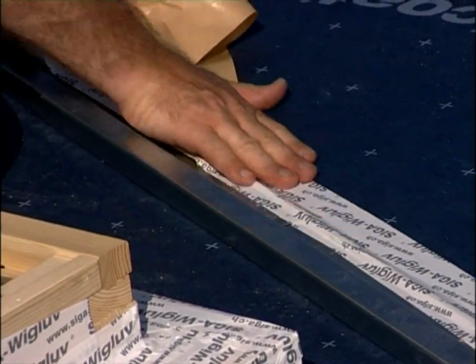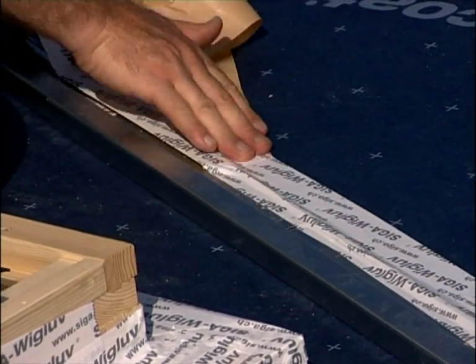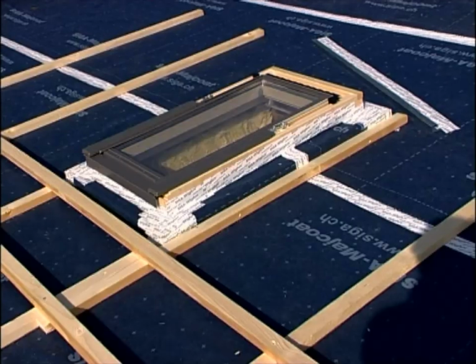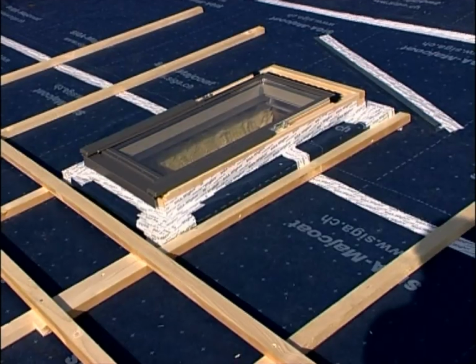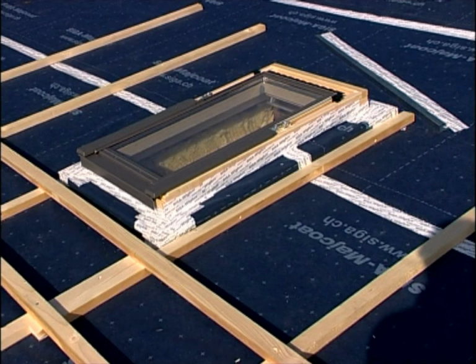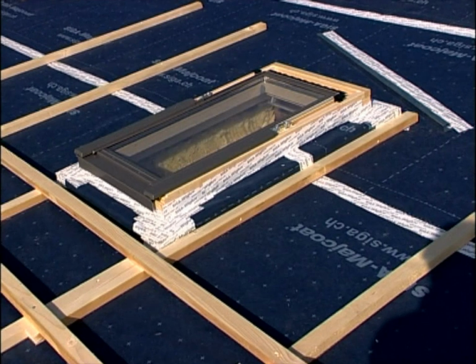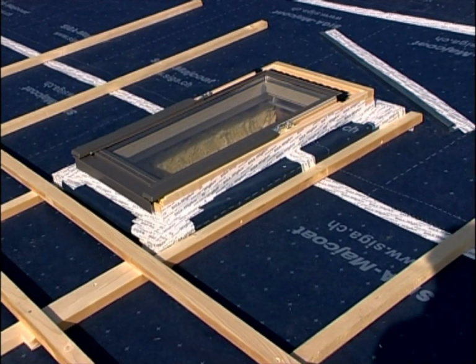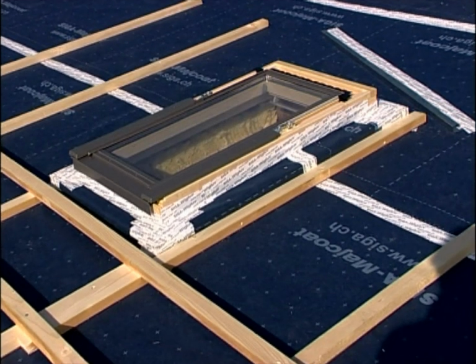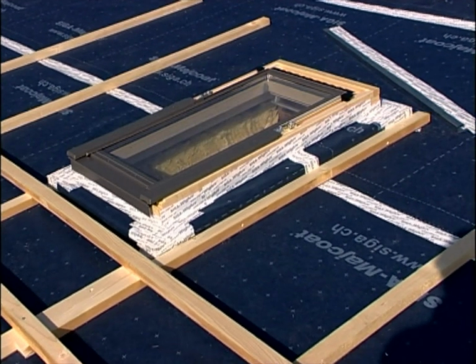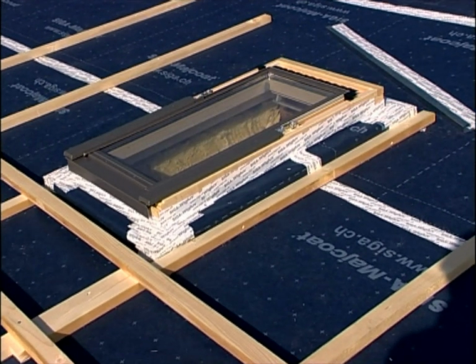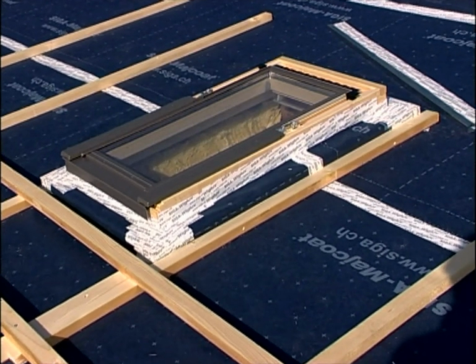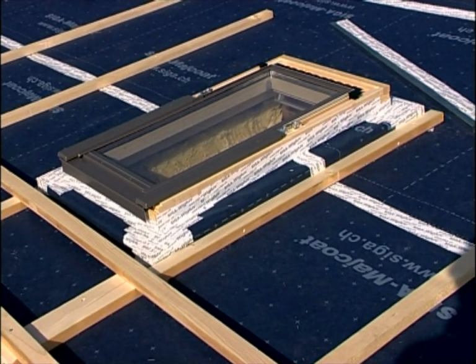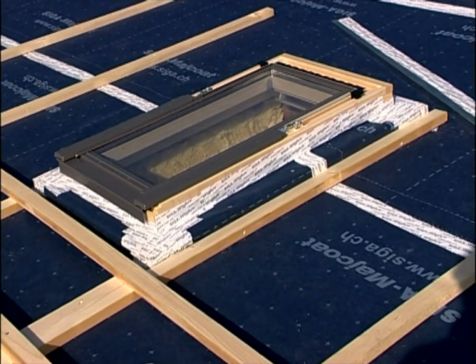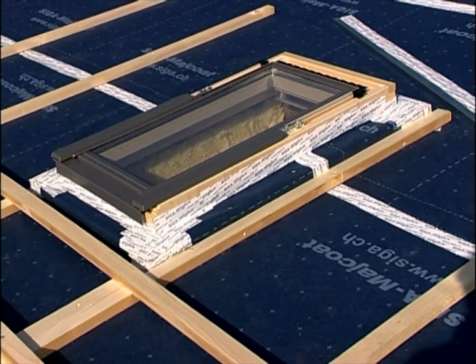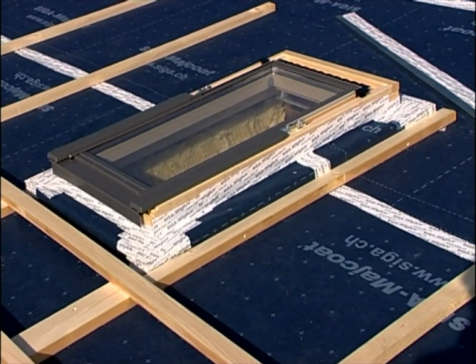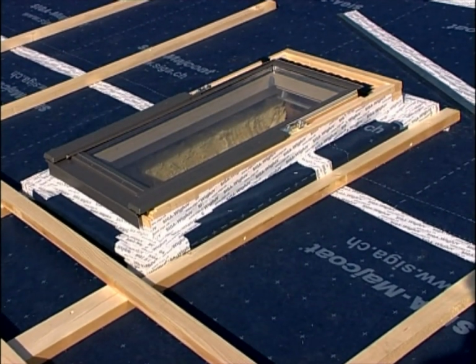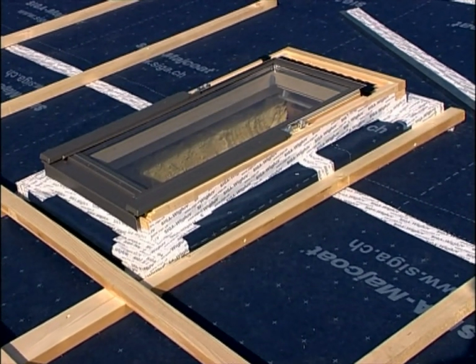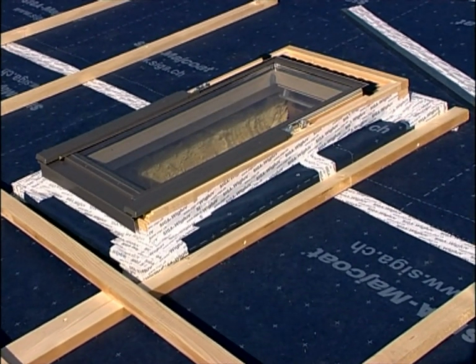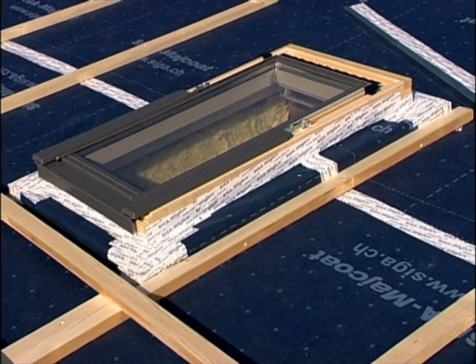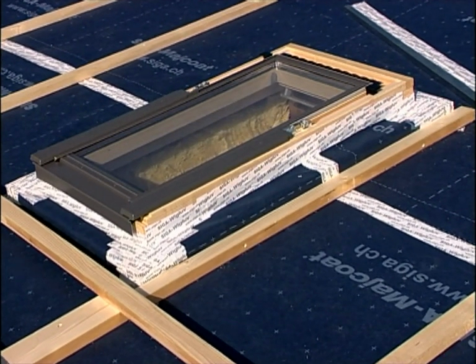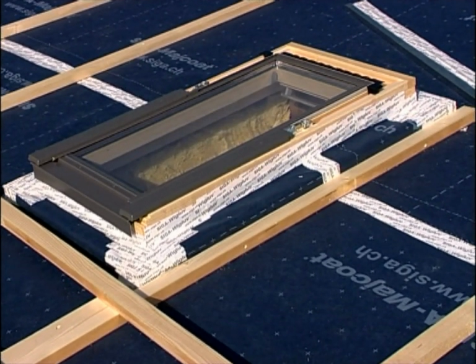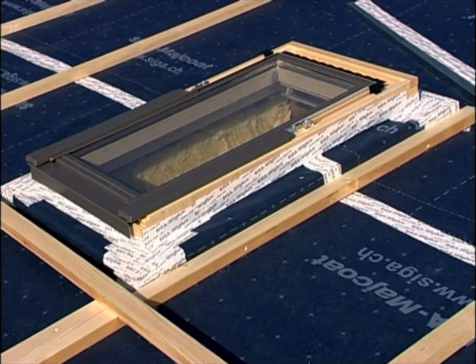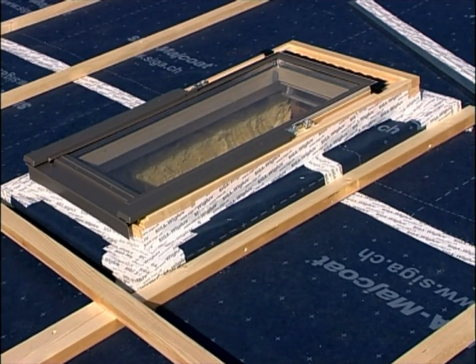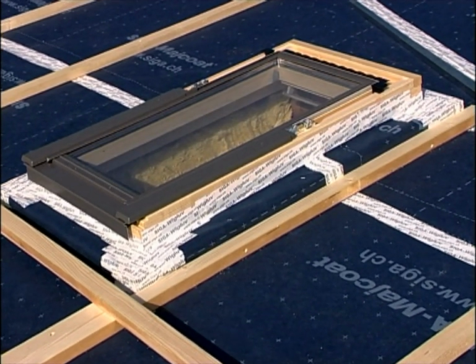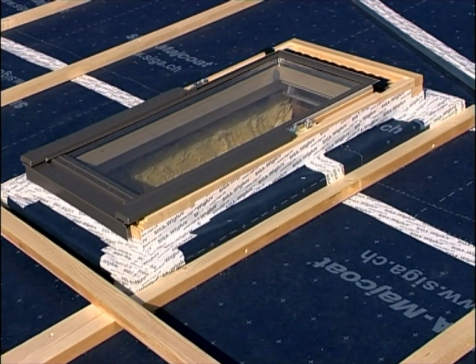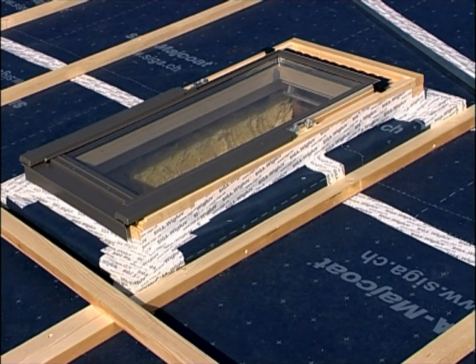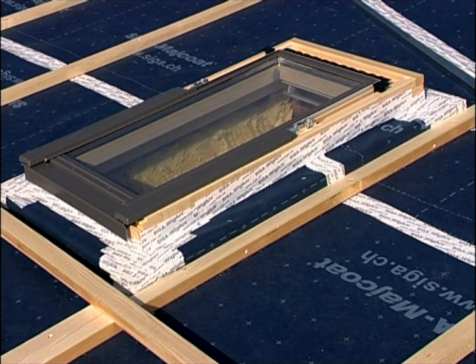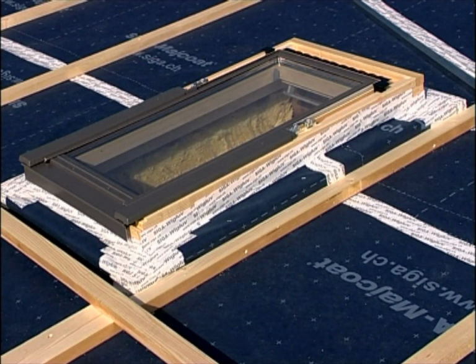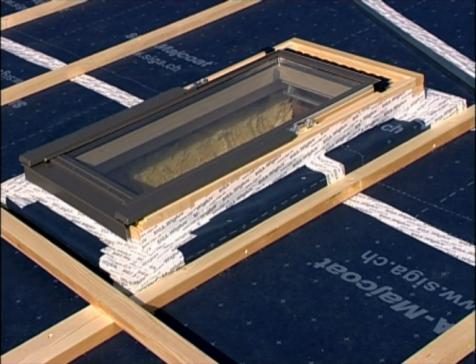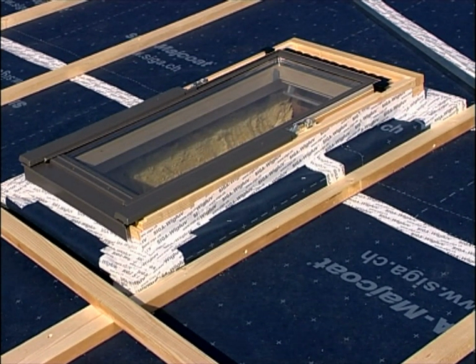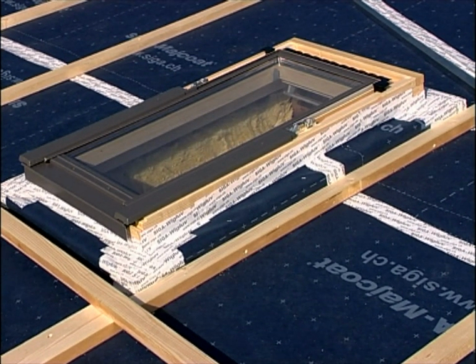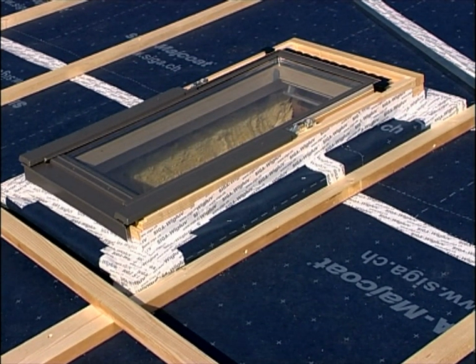This is what it should look like. Skylight sealed Windtight using Vigluv 60.